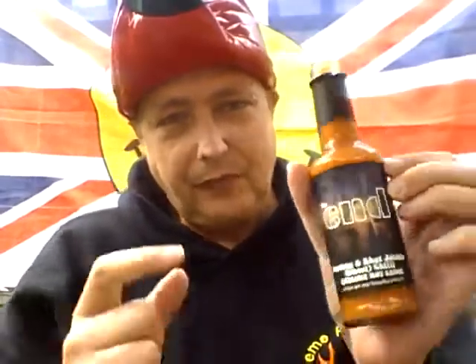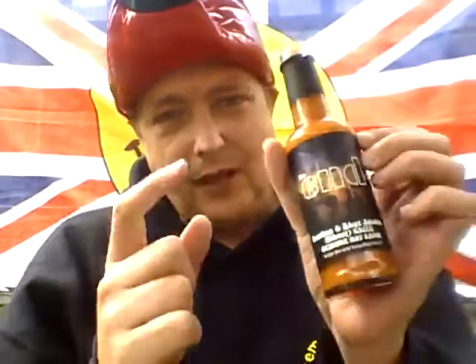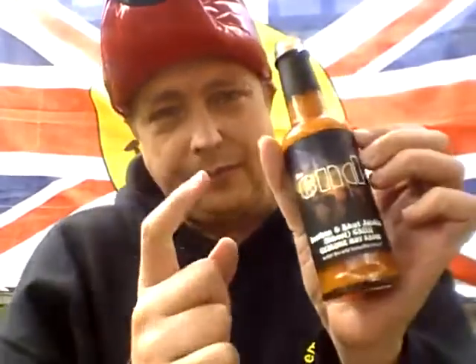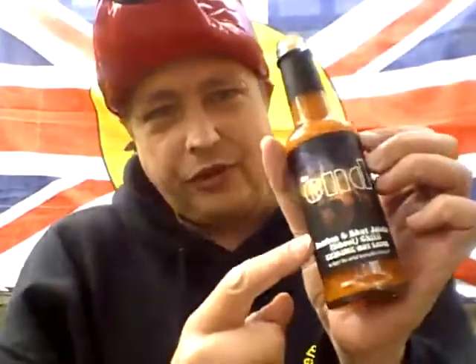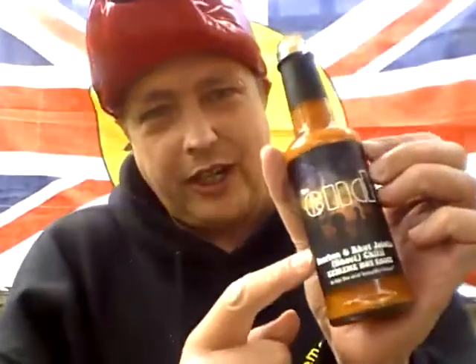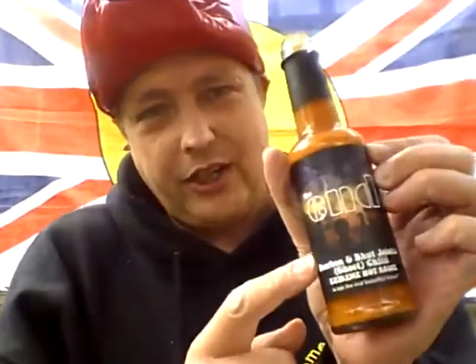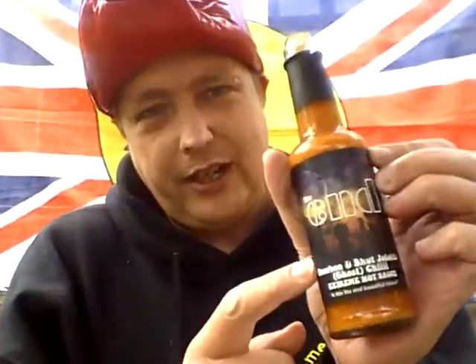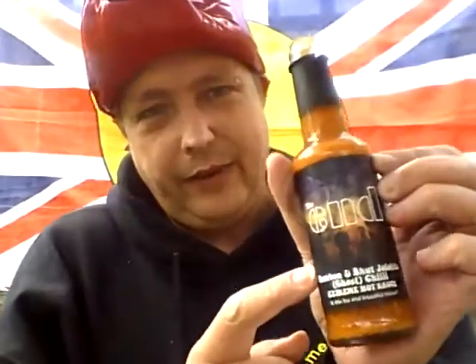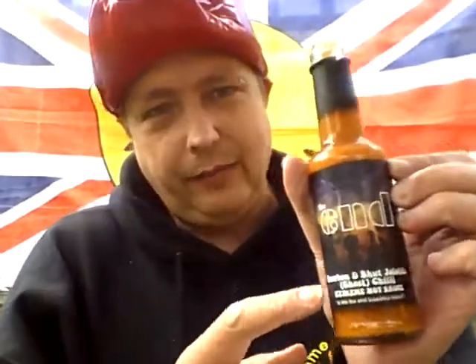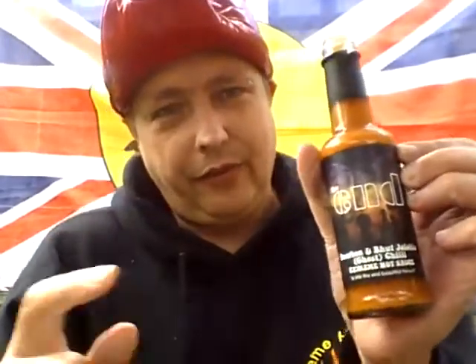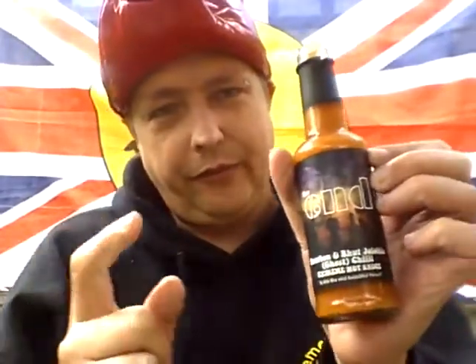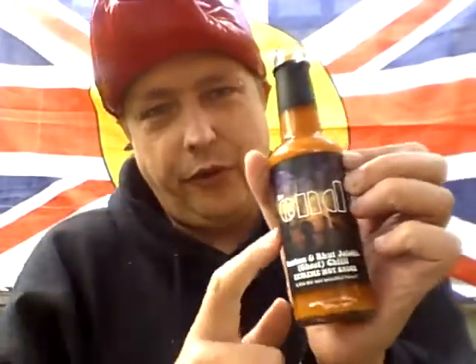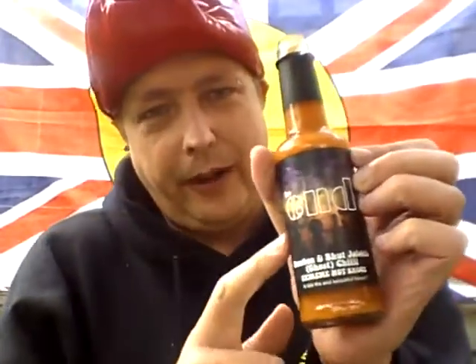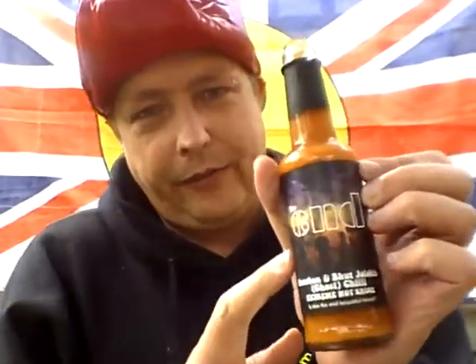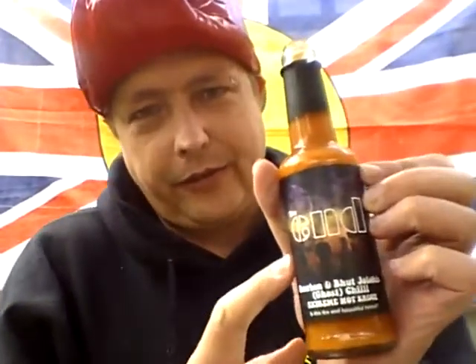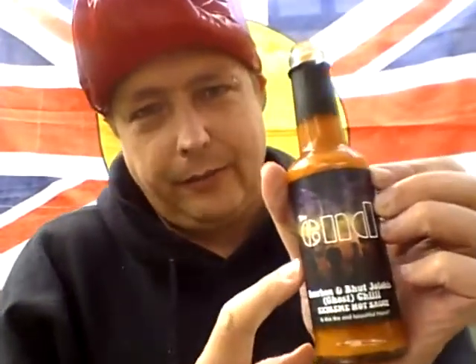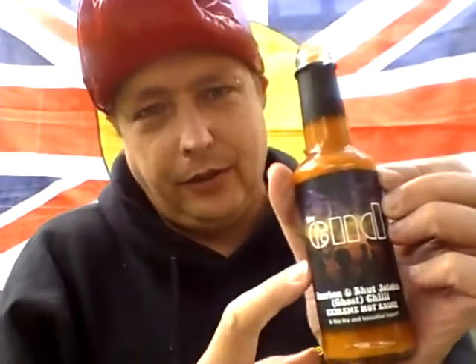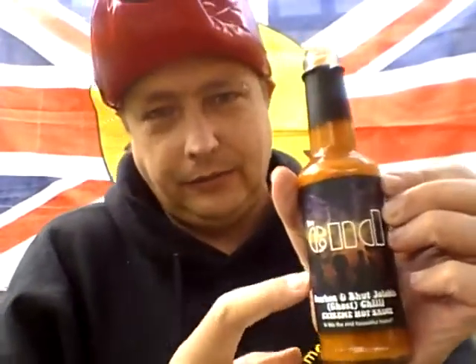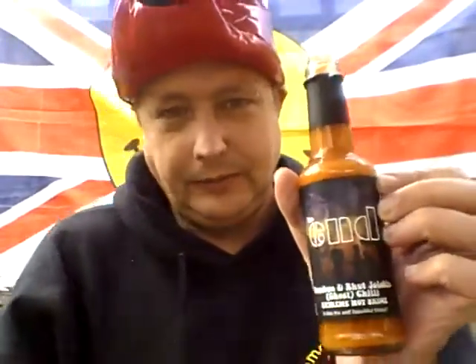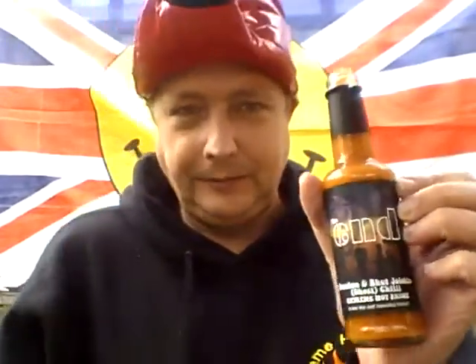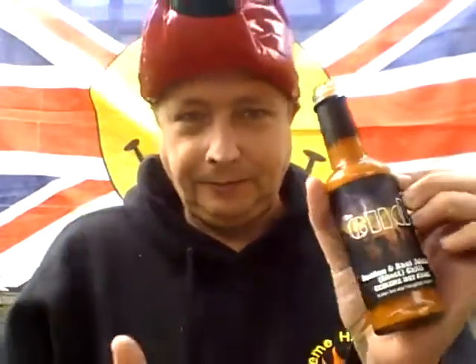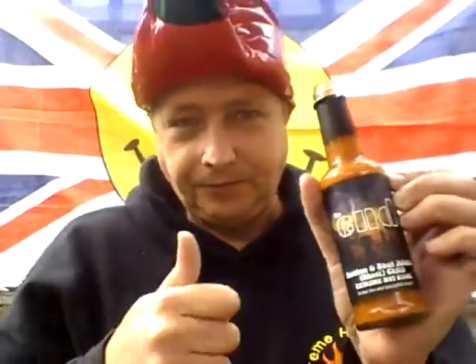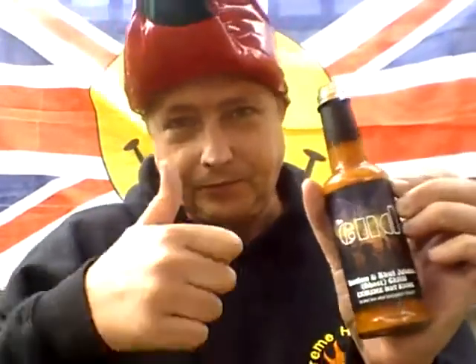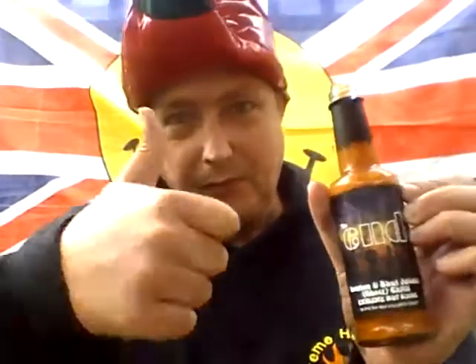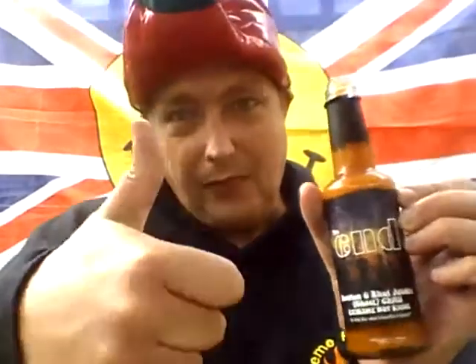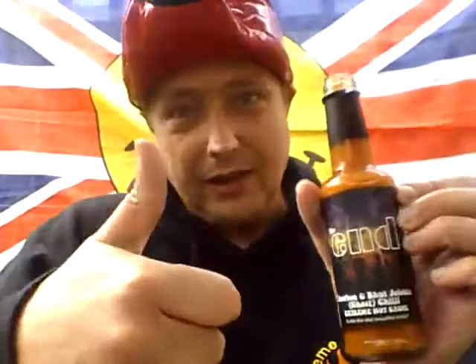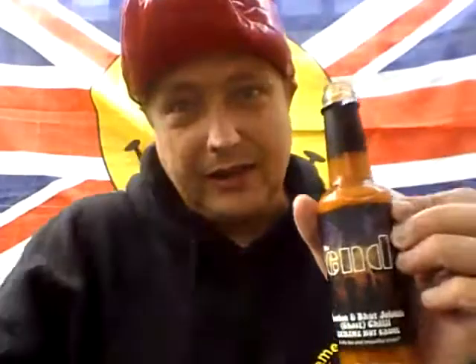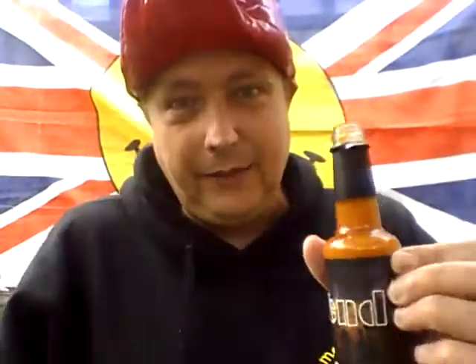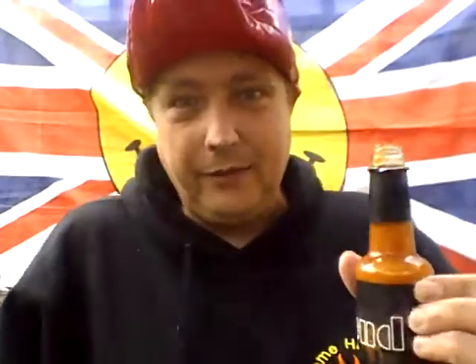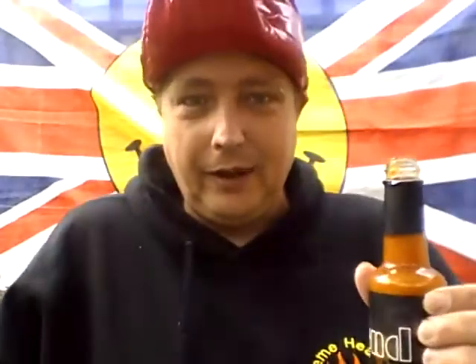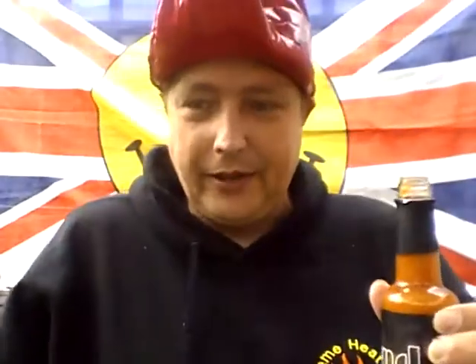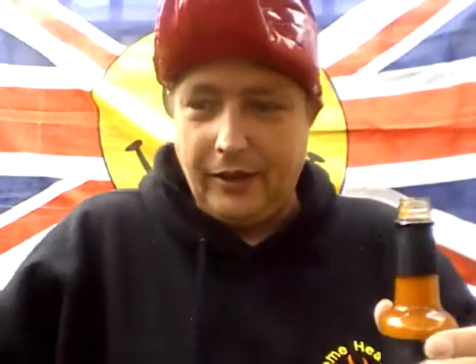Upton Cheney Chili Farm — £4.50 a bottle. Definitely worth a go.